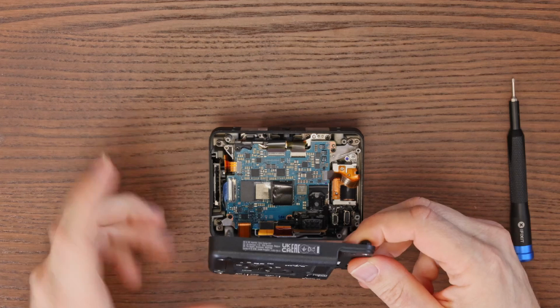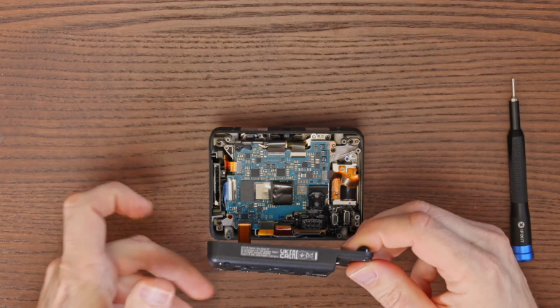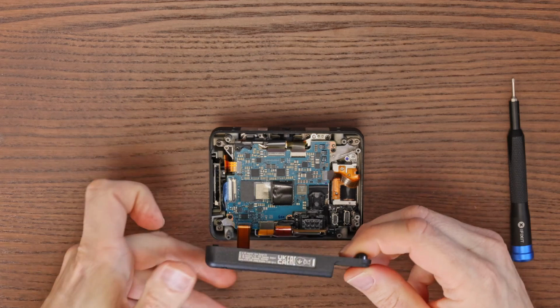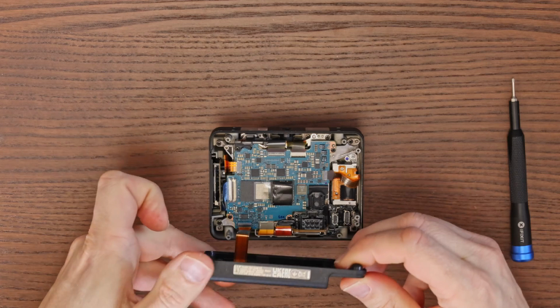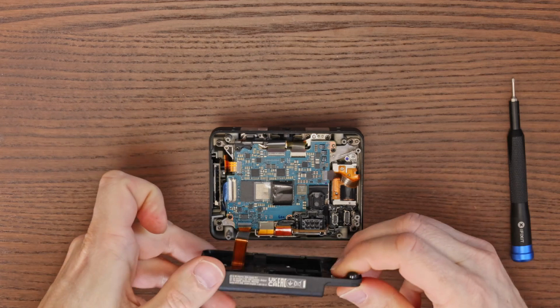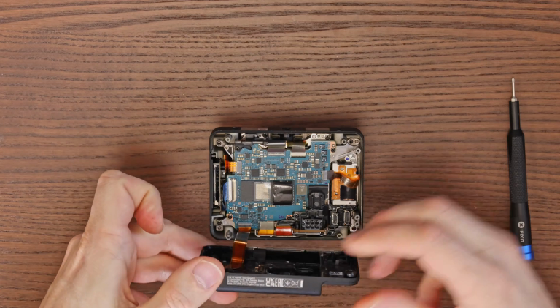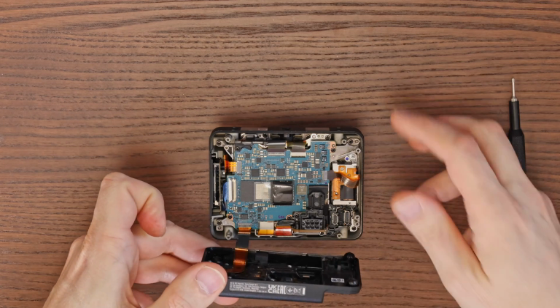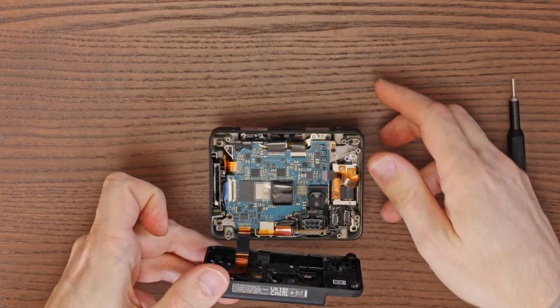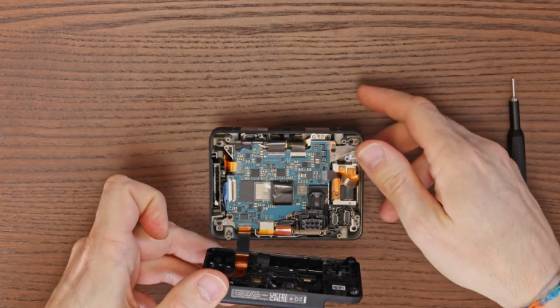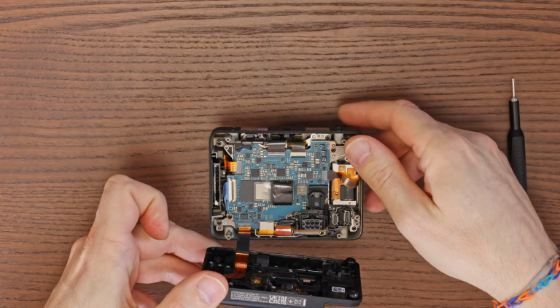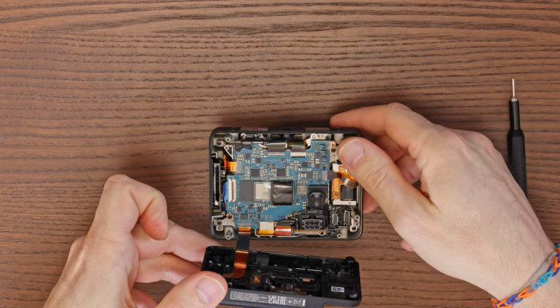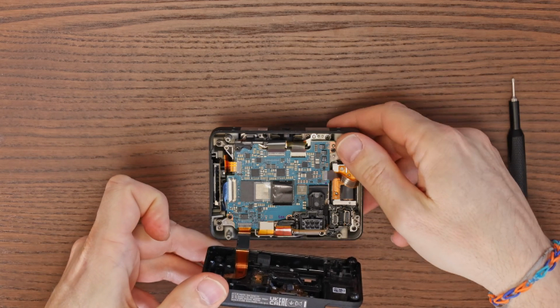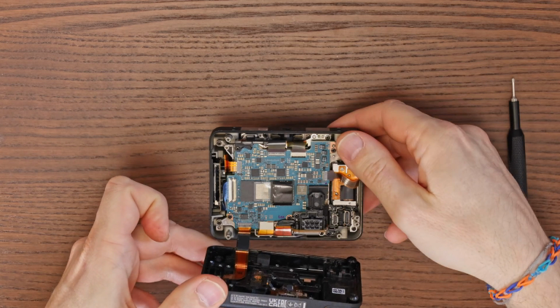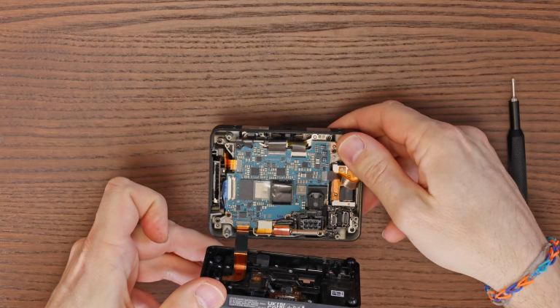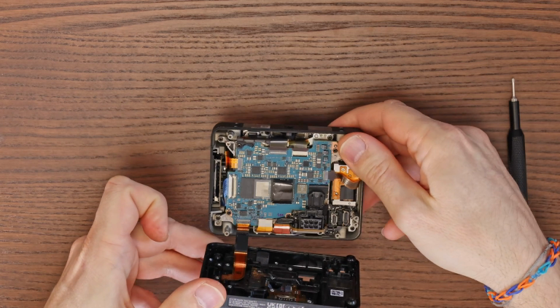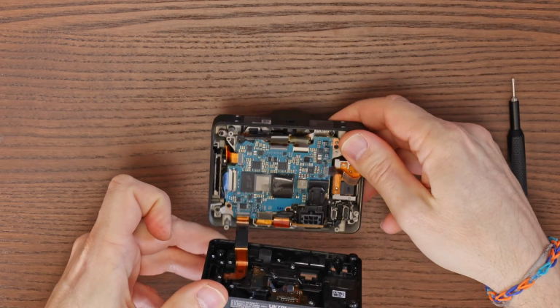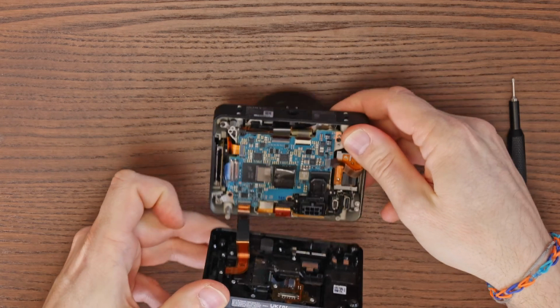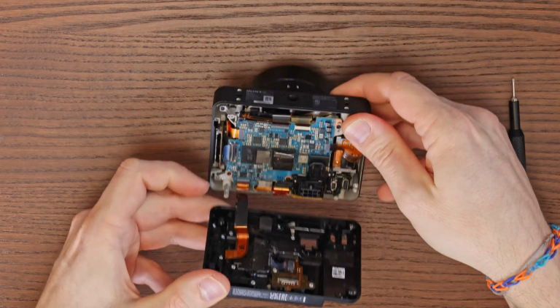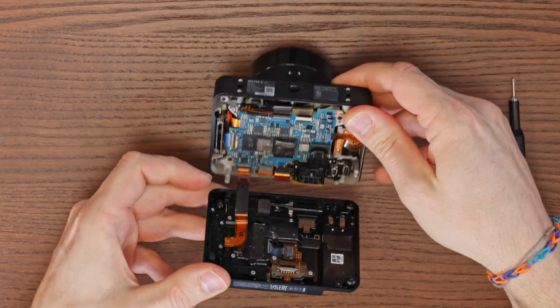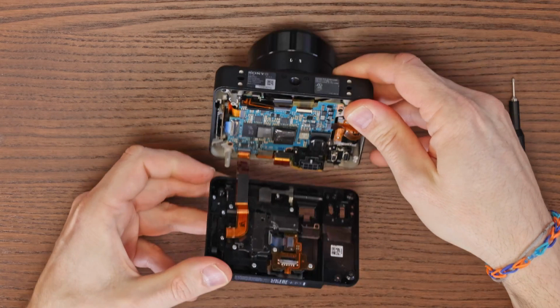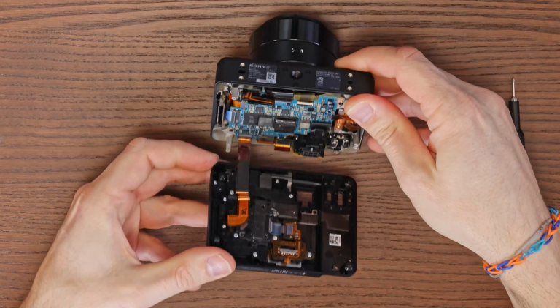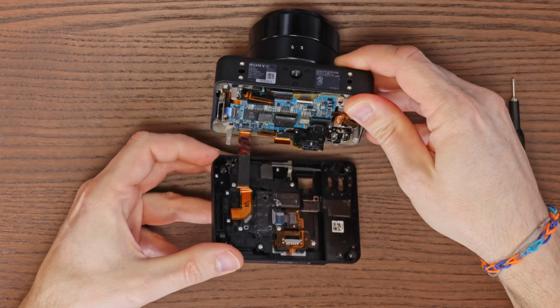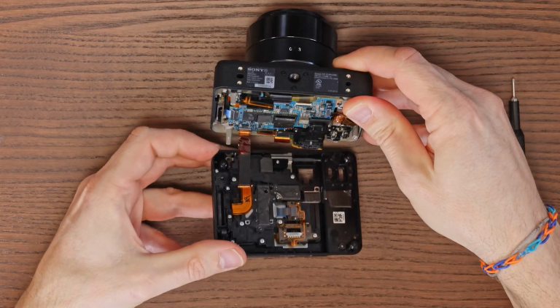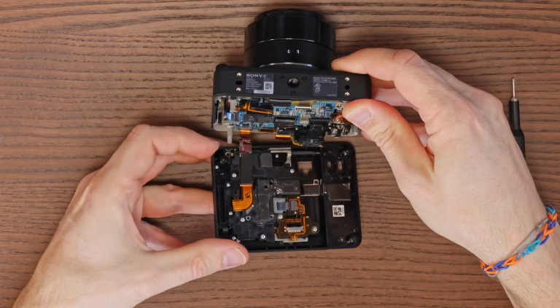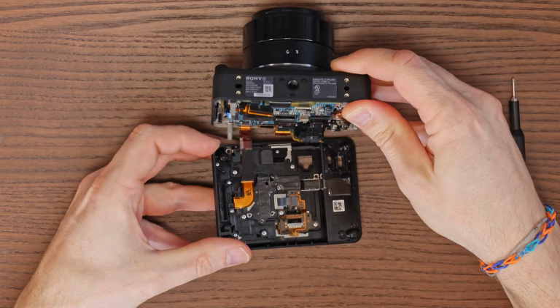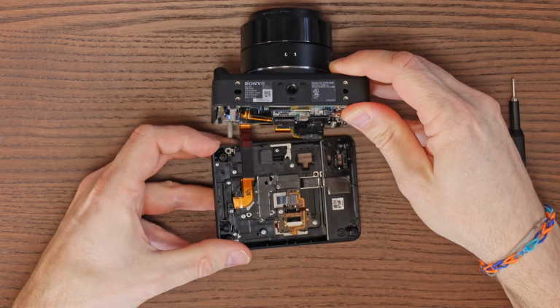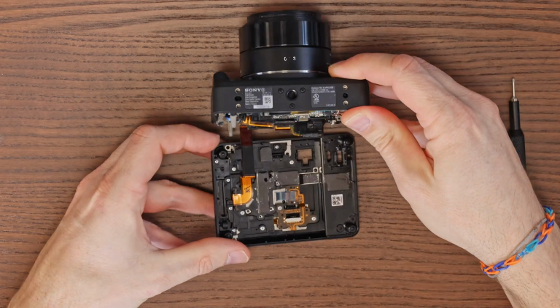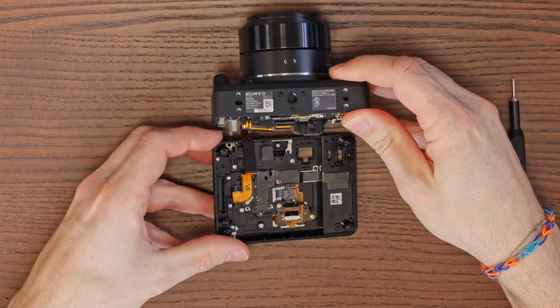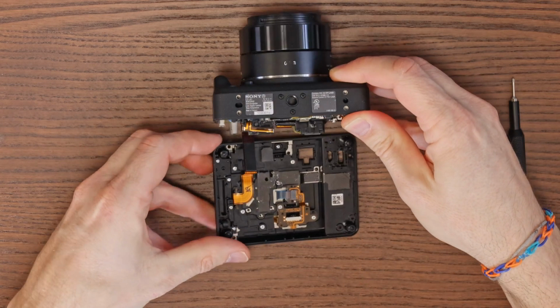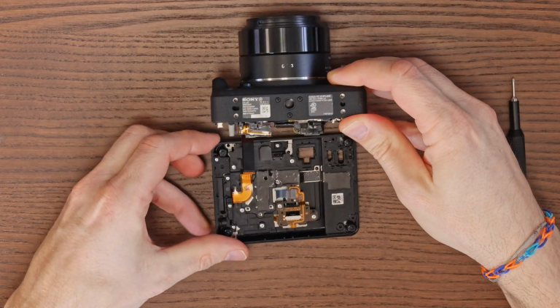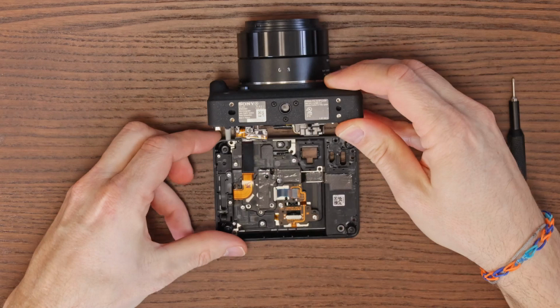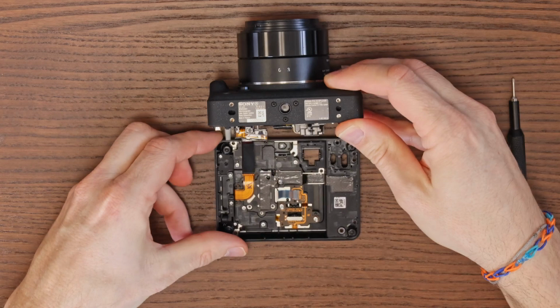Lift the rear cover and set it aside next to the camera, again being cautious about the connecting cable.